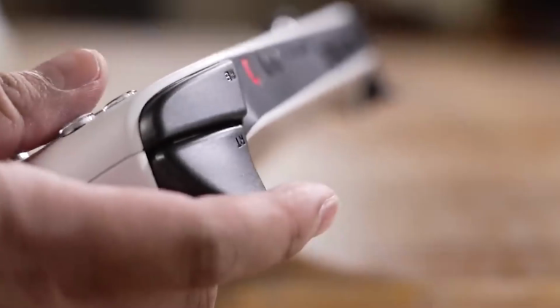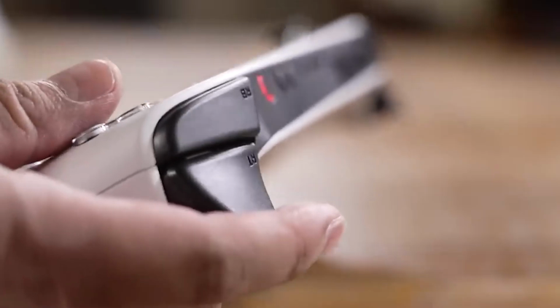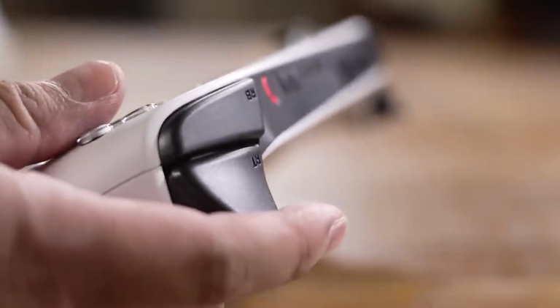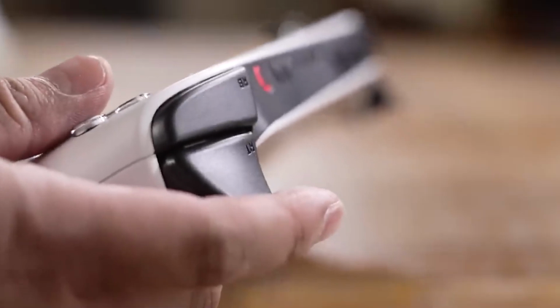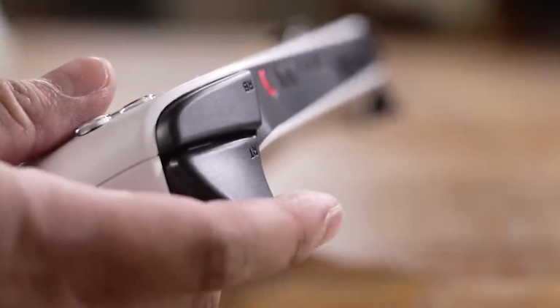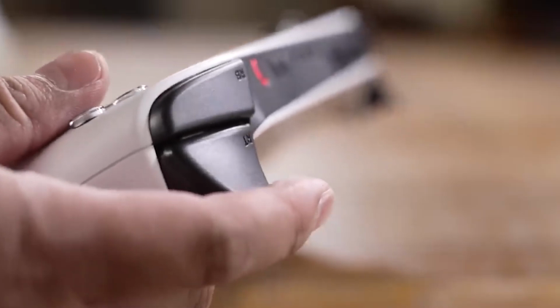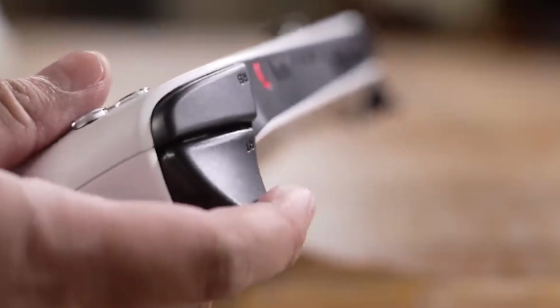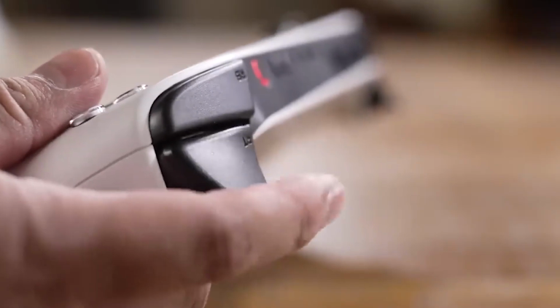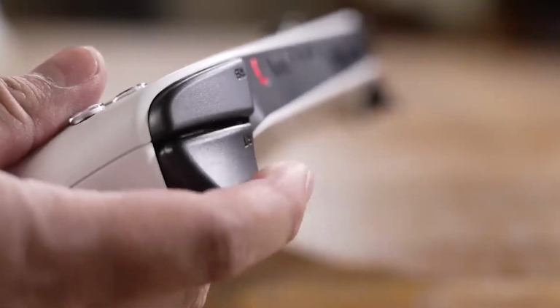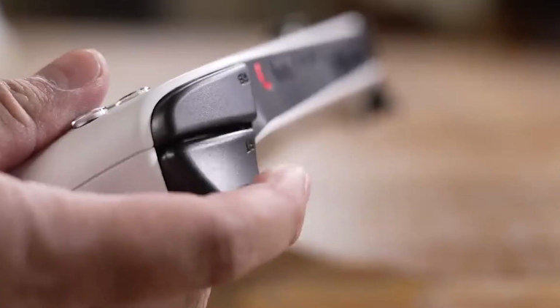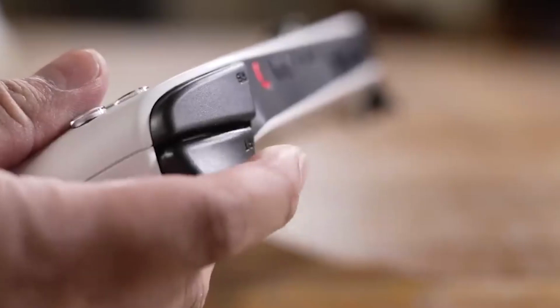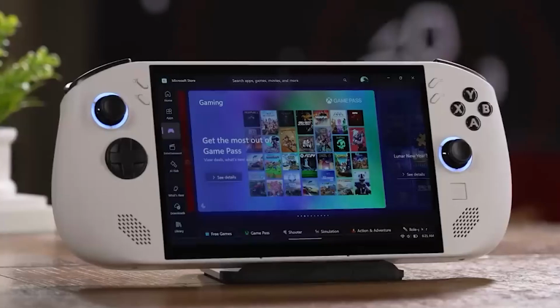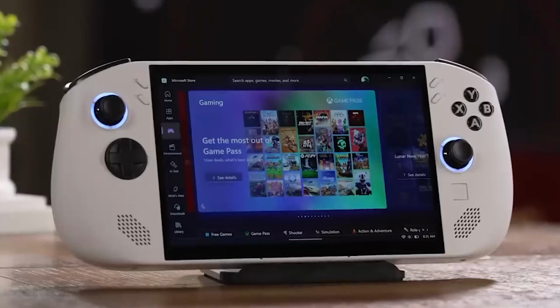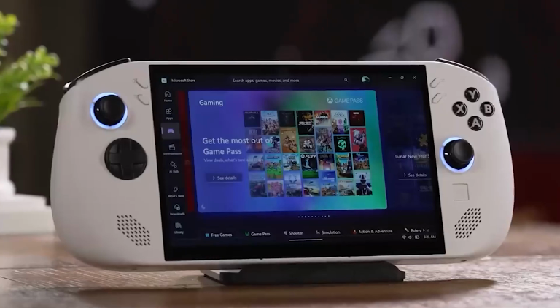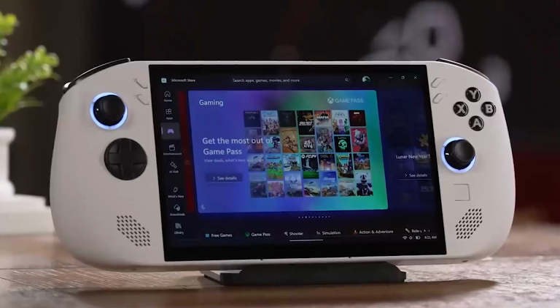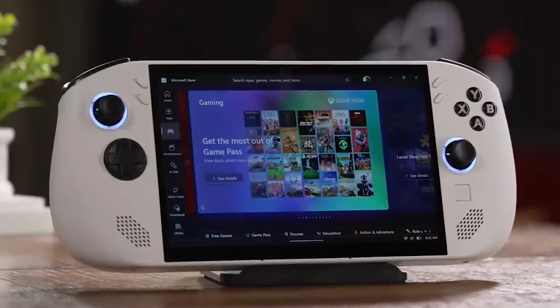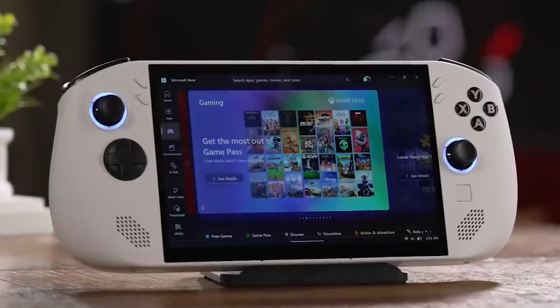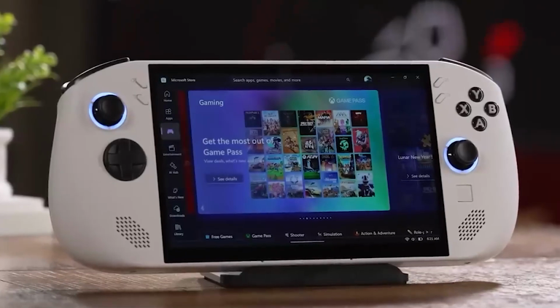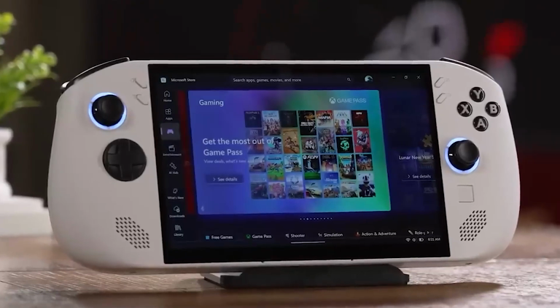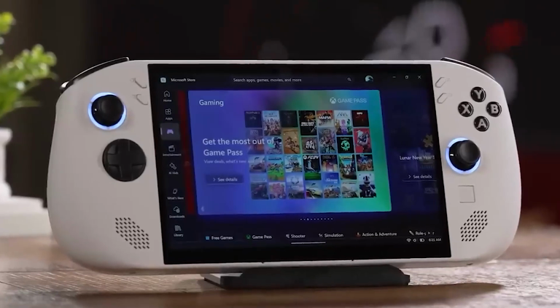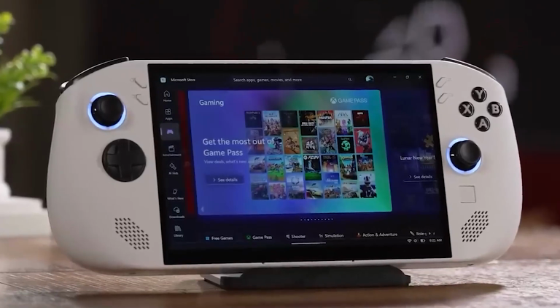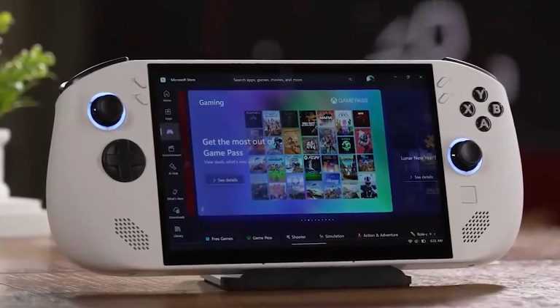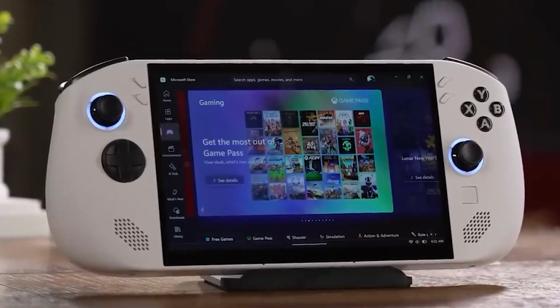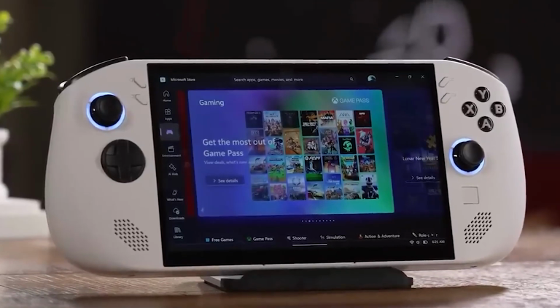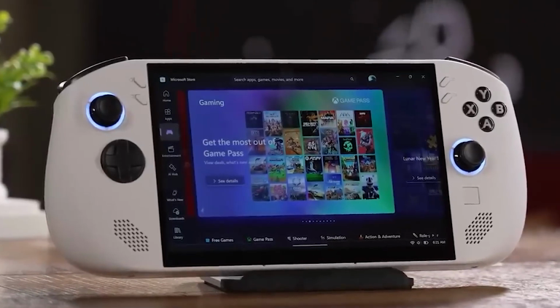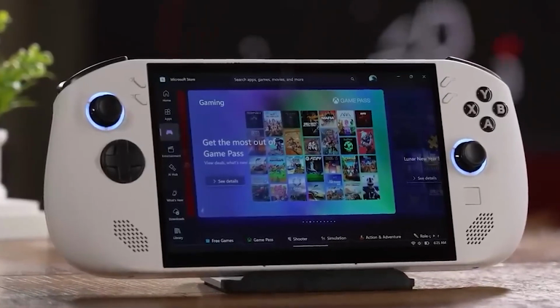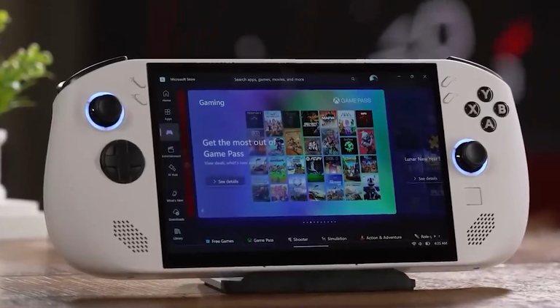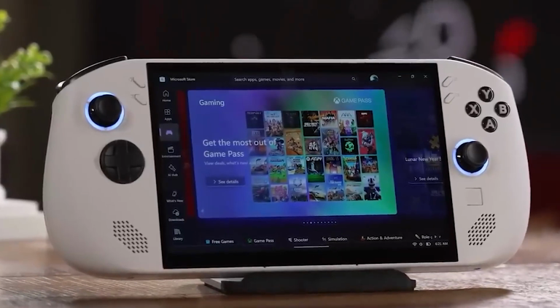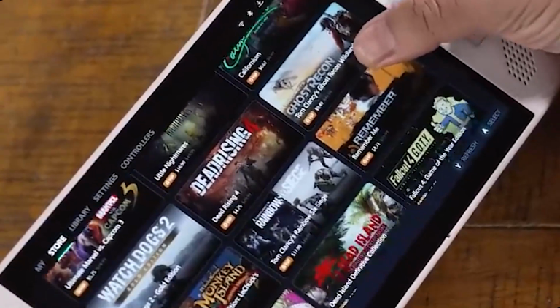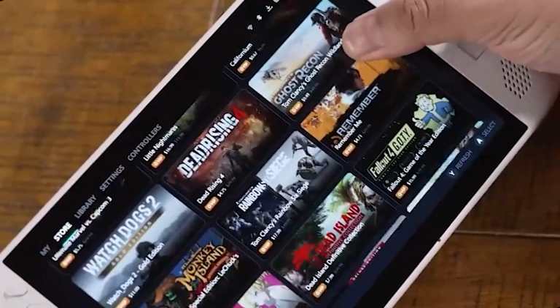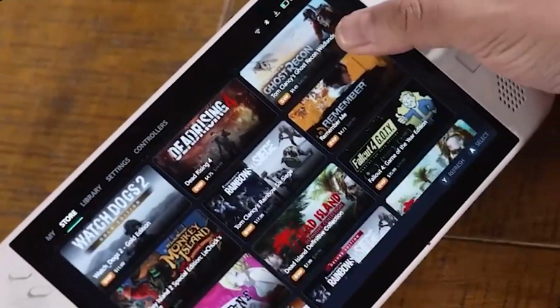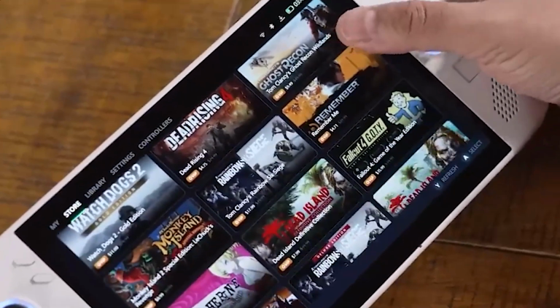Legion TrueStrike controllers ensure ergonomic comfort during extended gaming sessions. This device combines portability with desktop-grade power, making it ideal for on-the-go gaming.